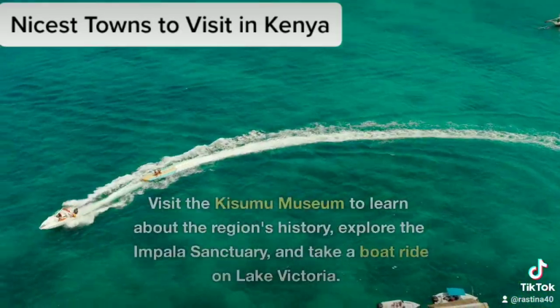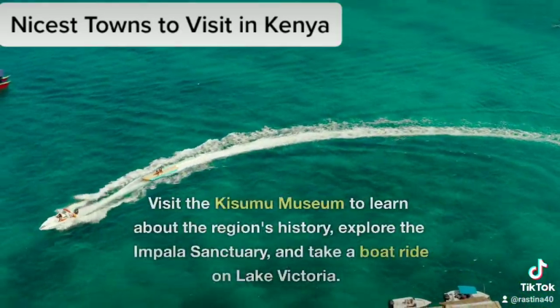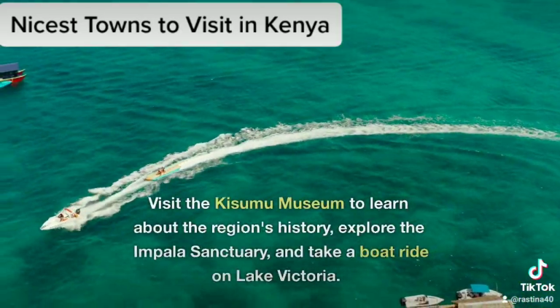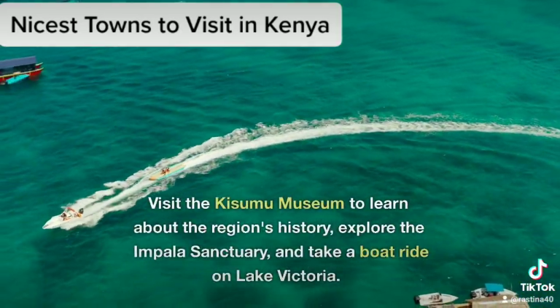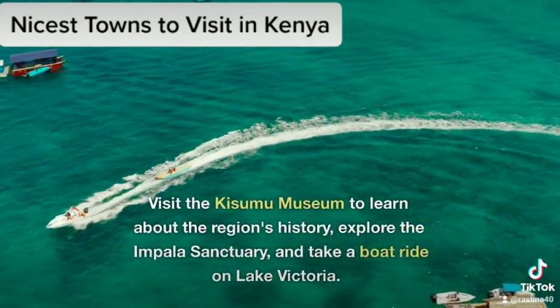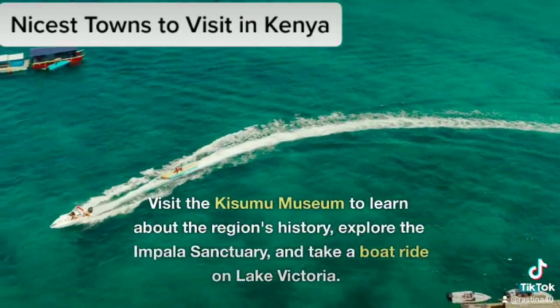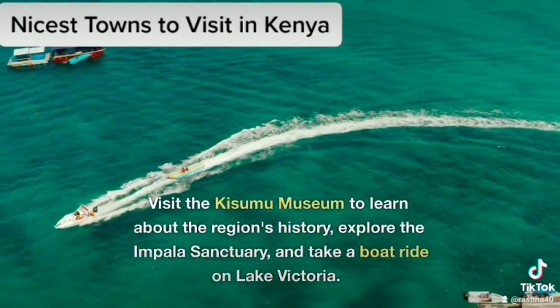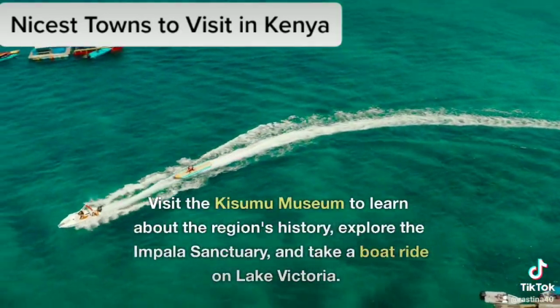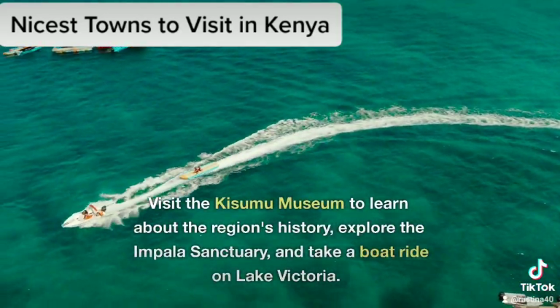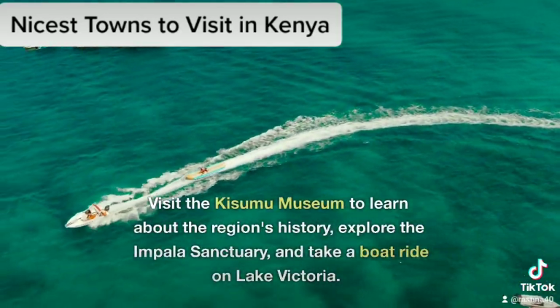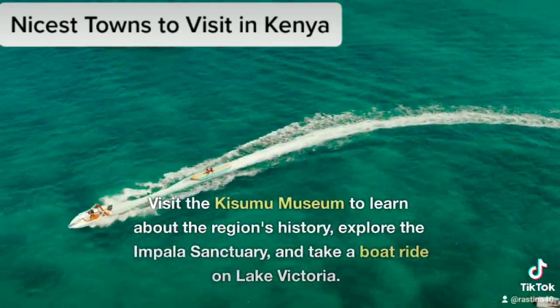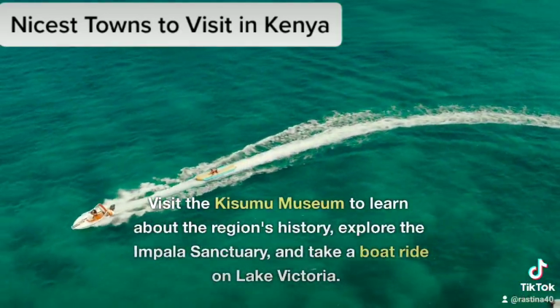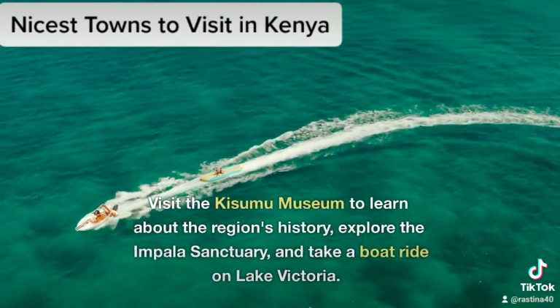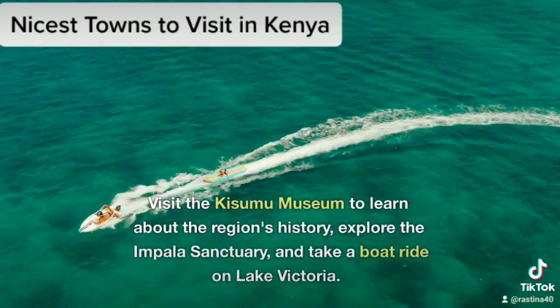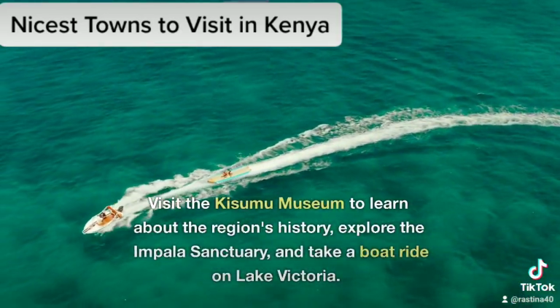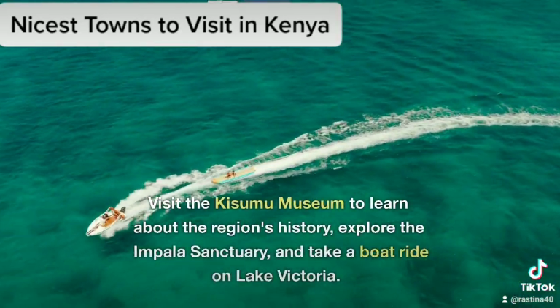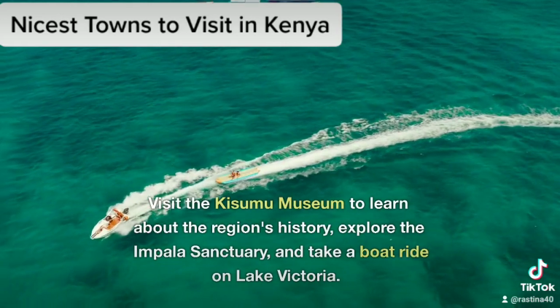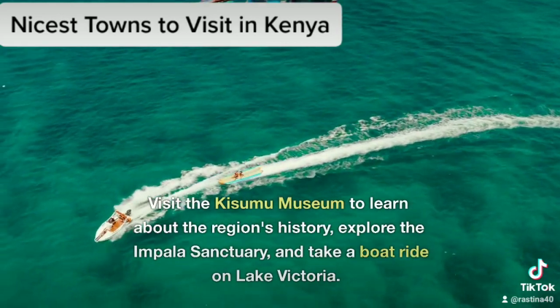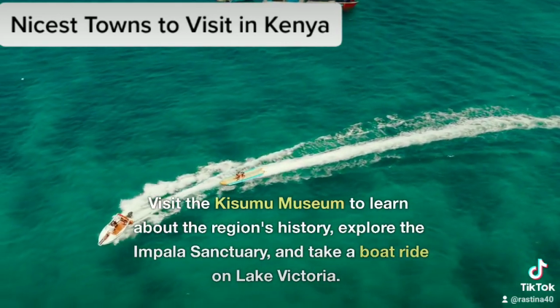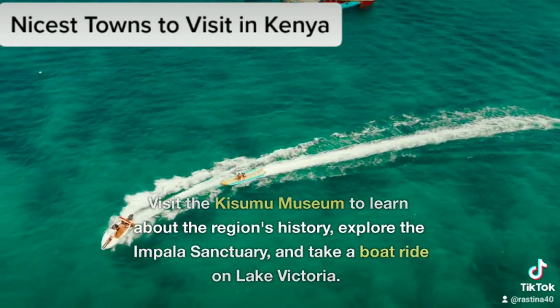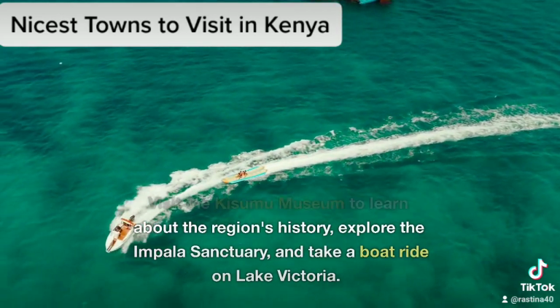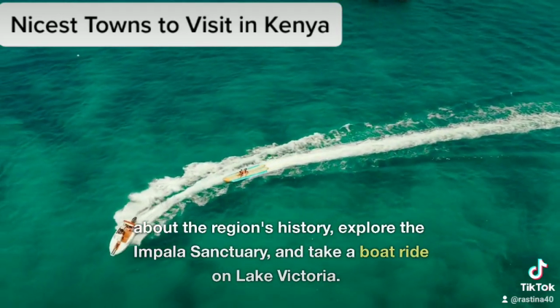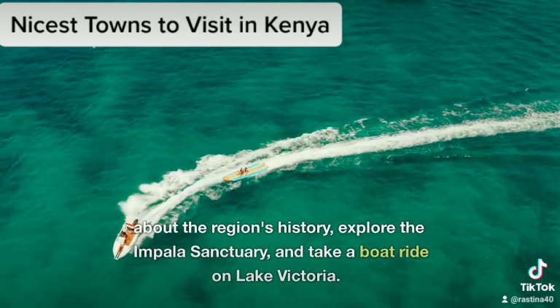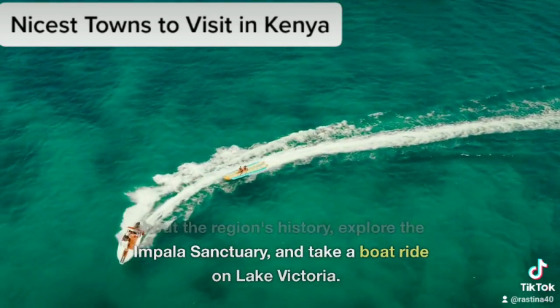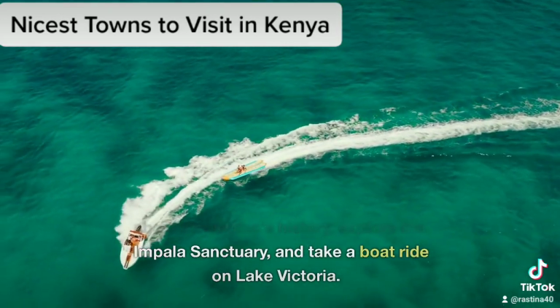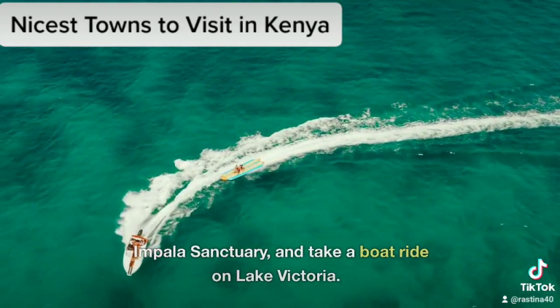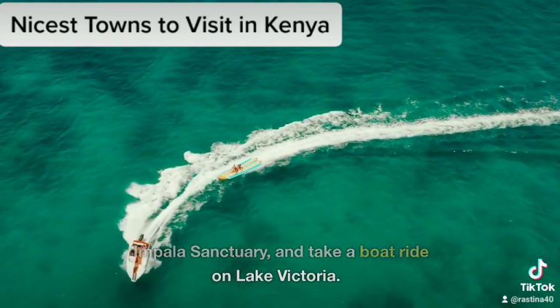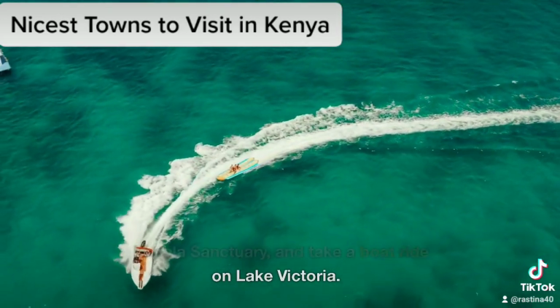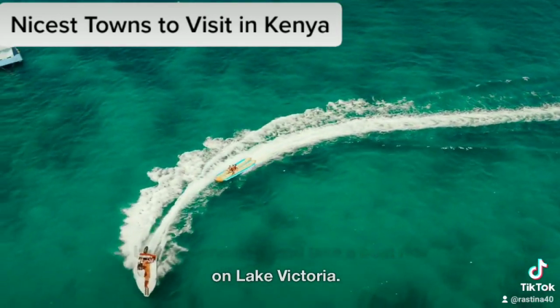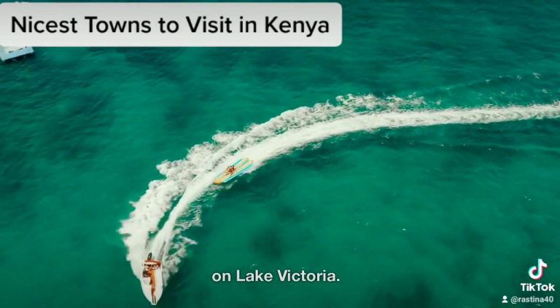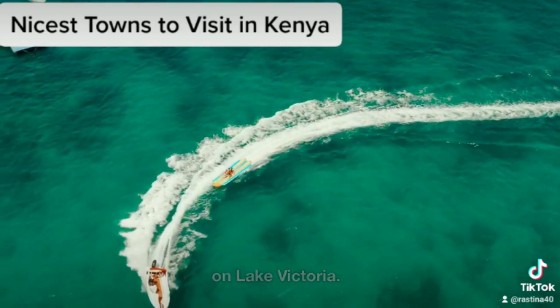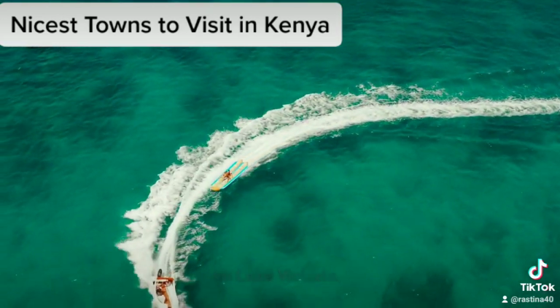Visit the Kisumu Museum to learn about the region's history, explore the Impala Sanctuary, and take a boat ride on Lake Victoria.